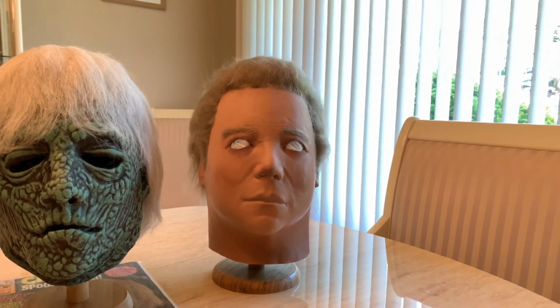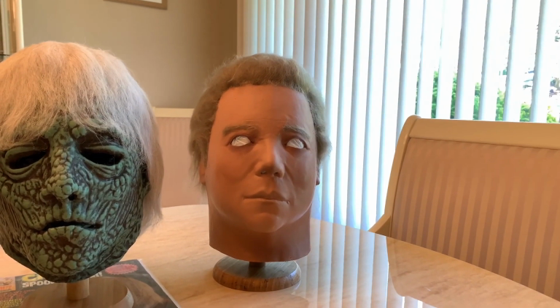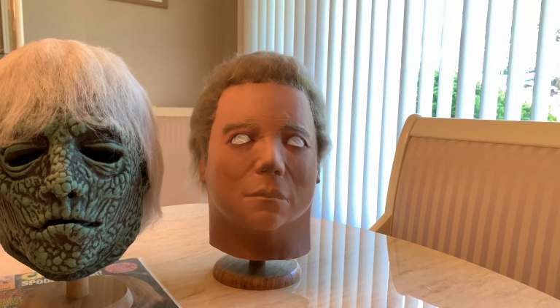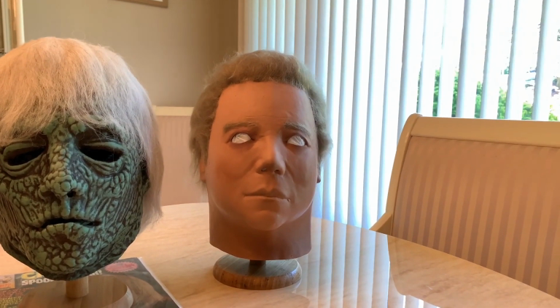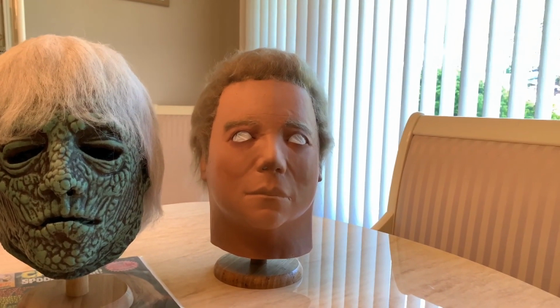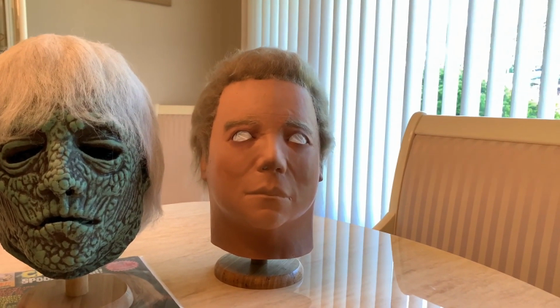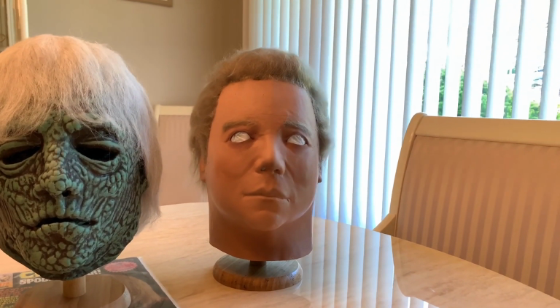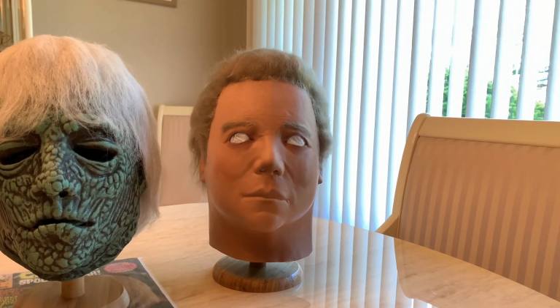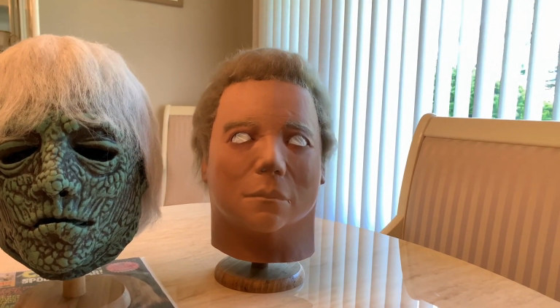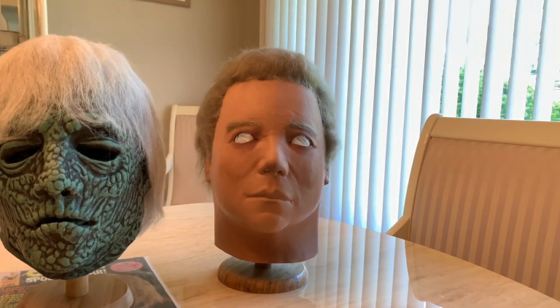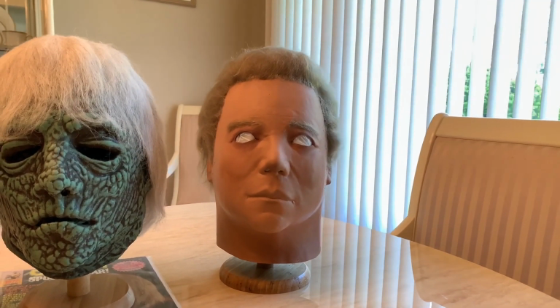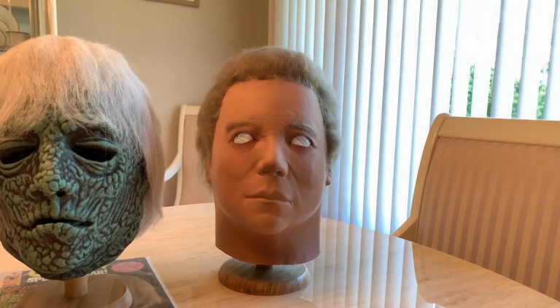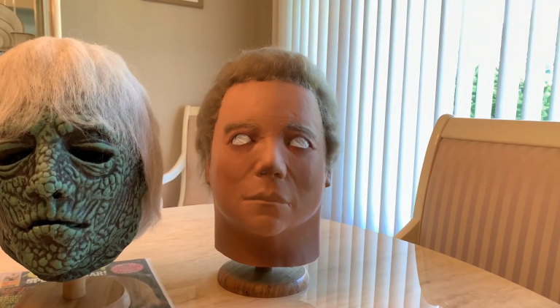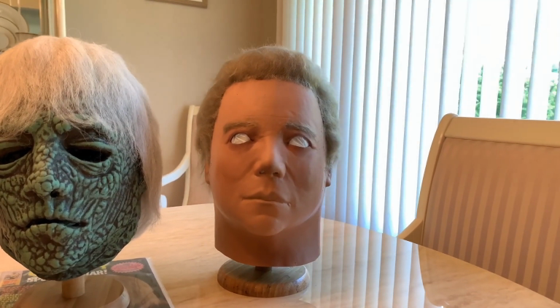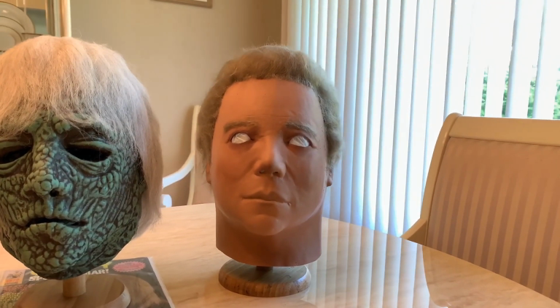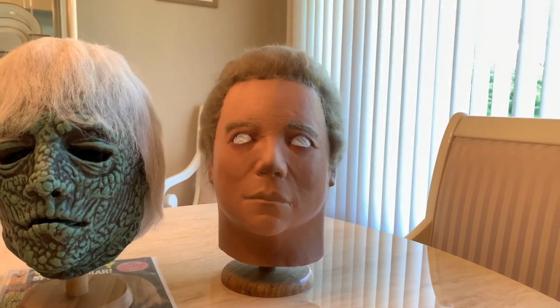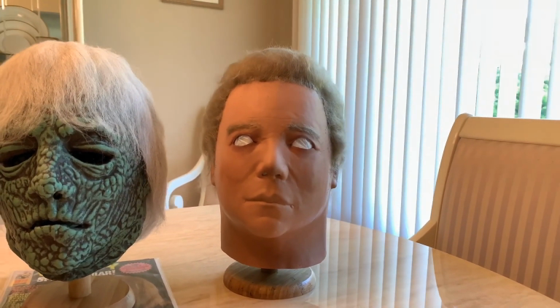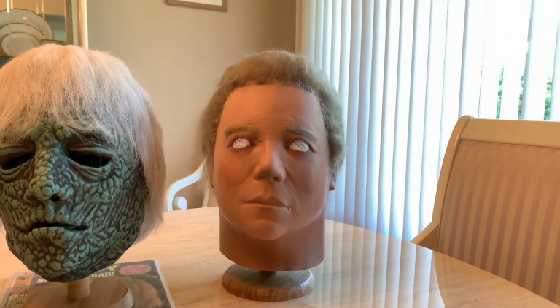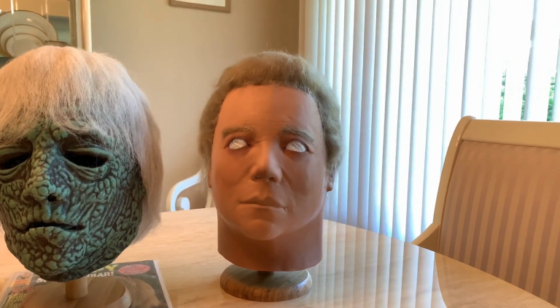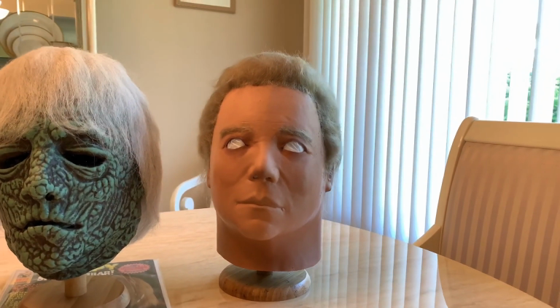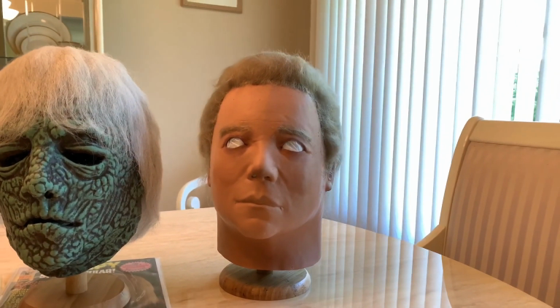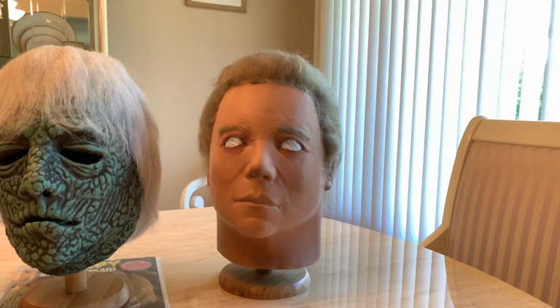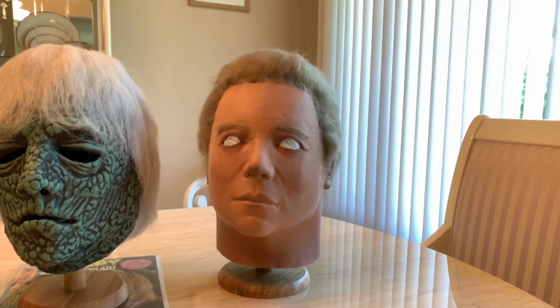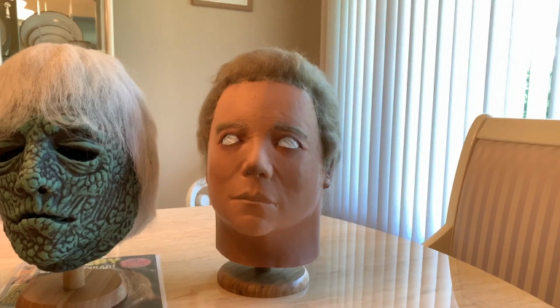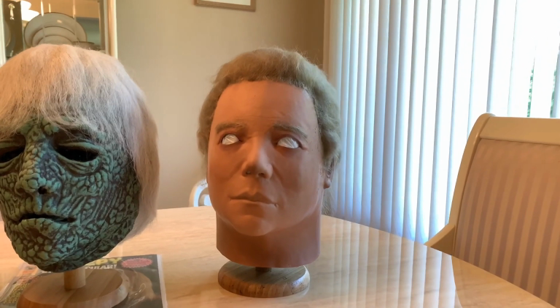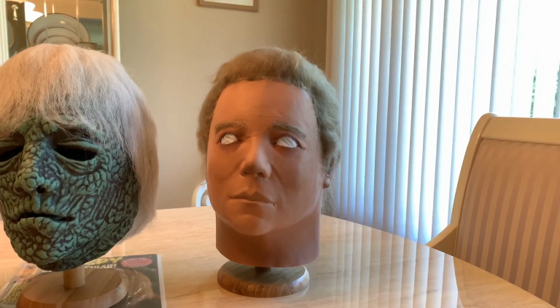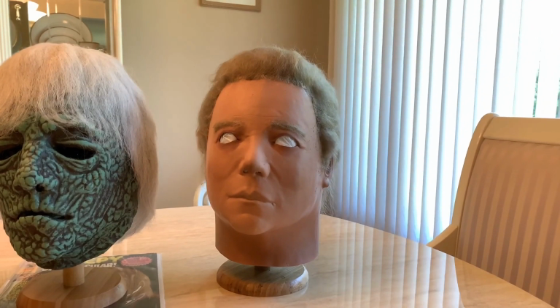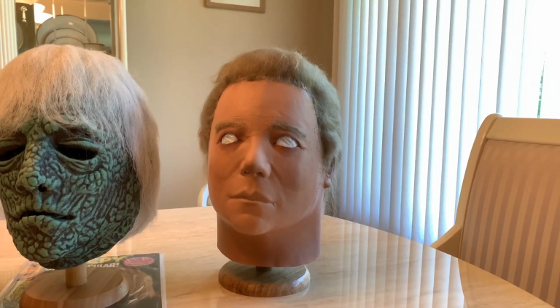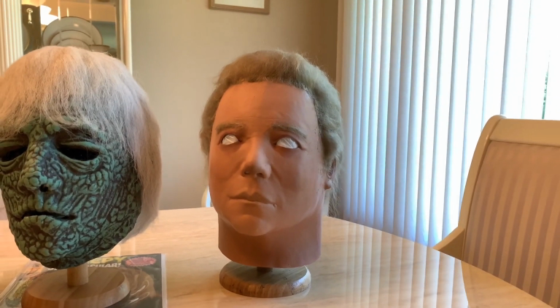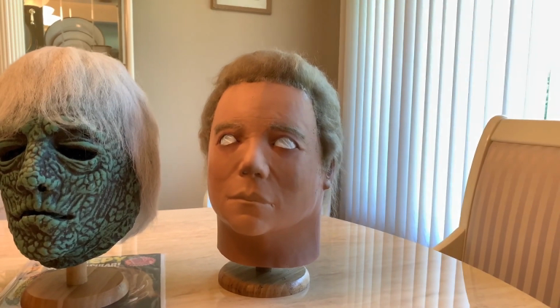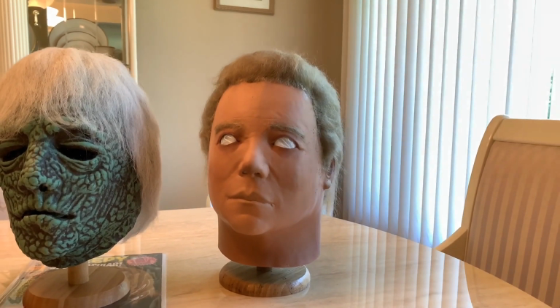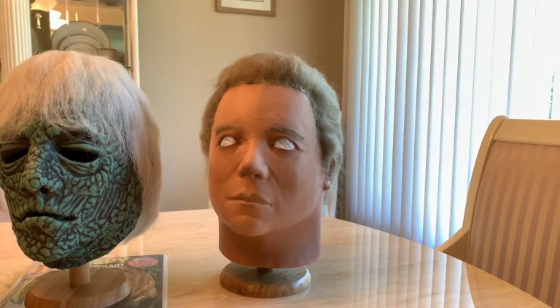And that's my vintage mask collection. Let me know what you guys think, and I'll see you guys later.